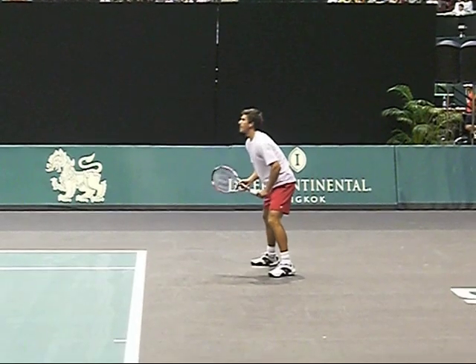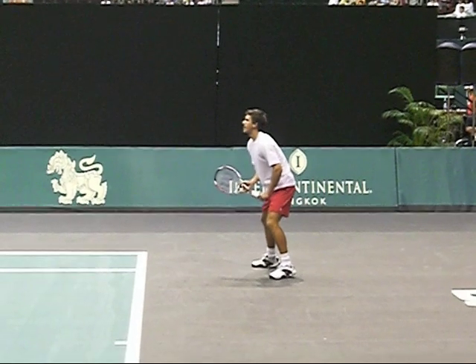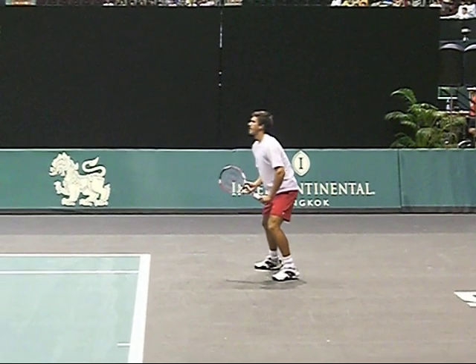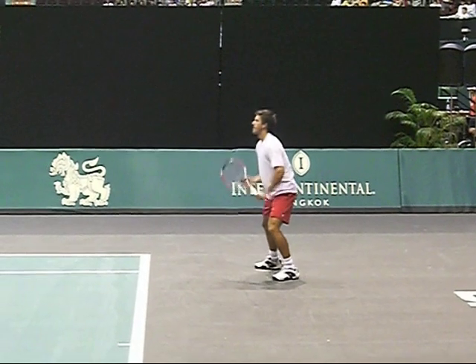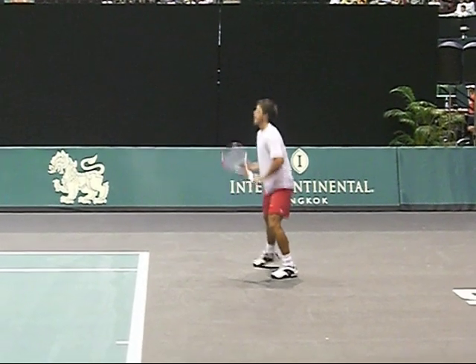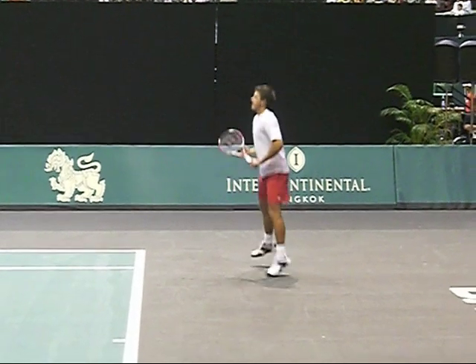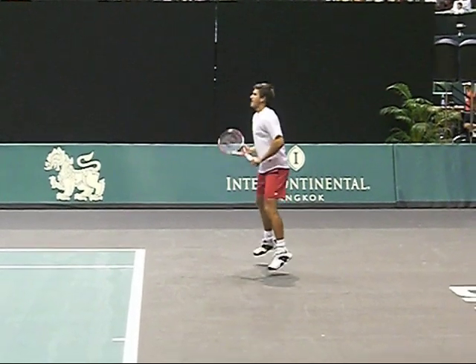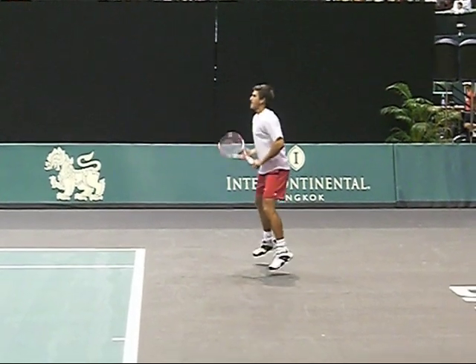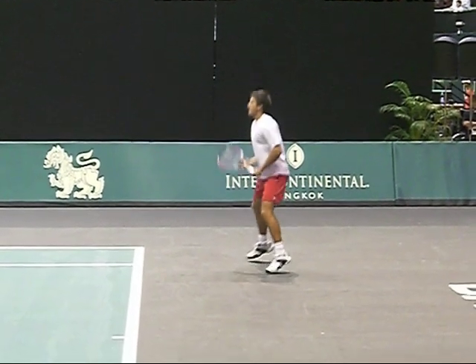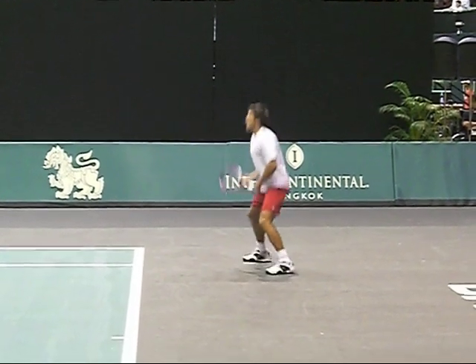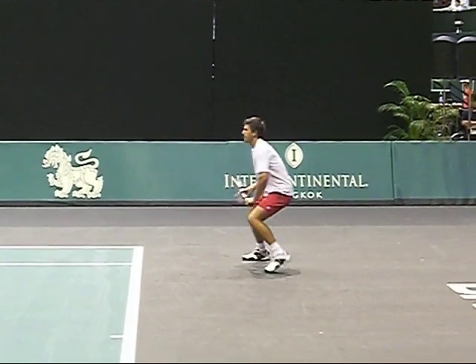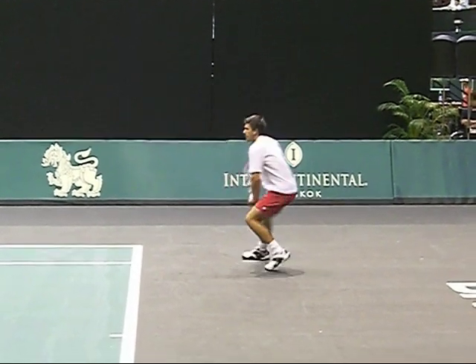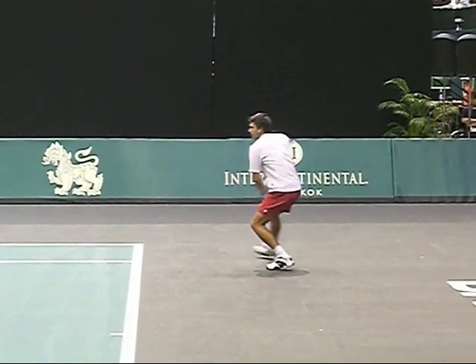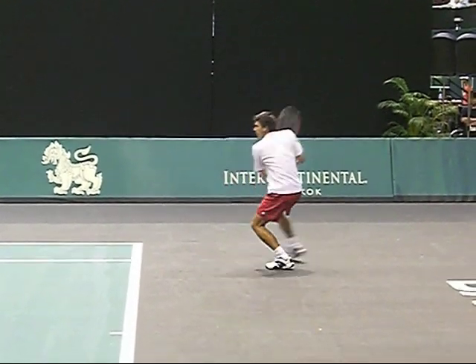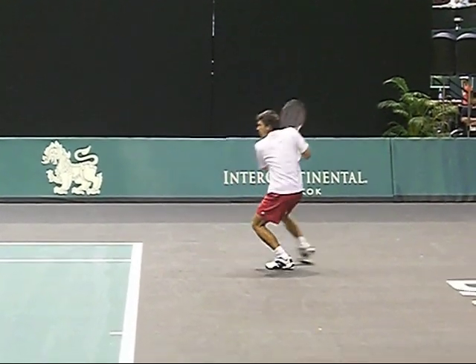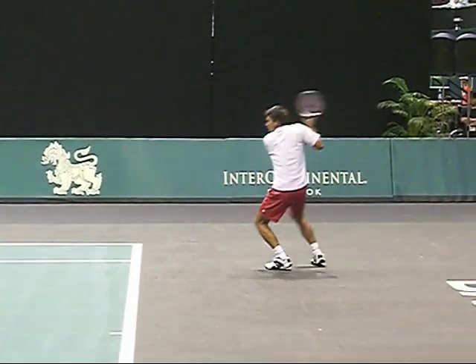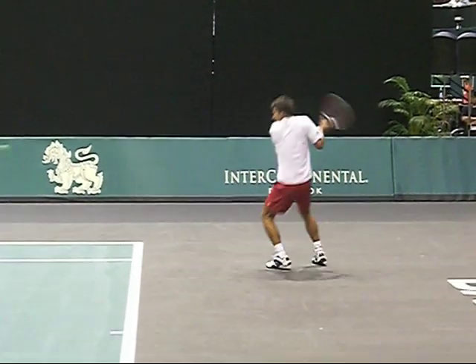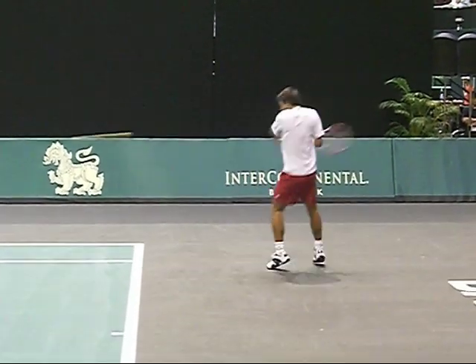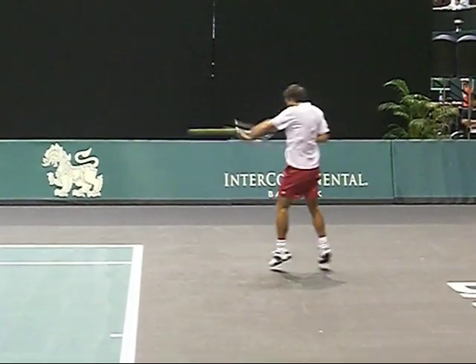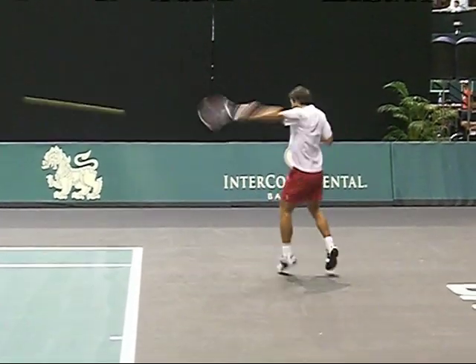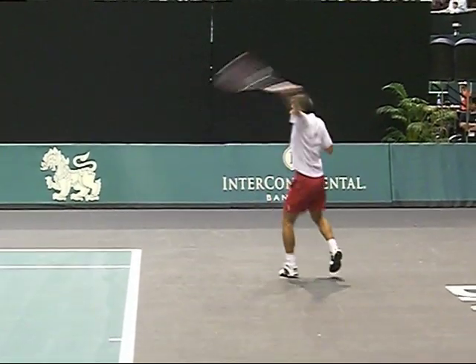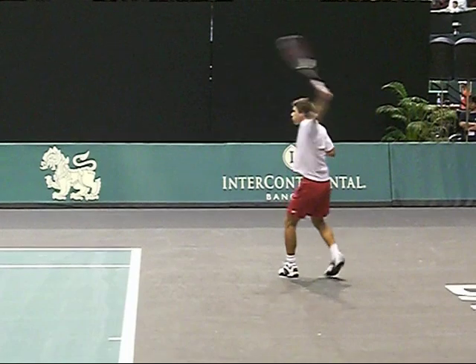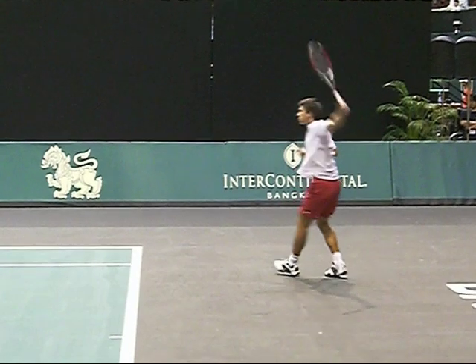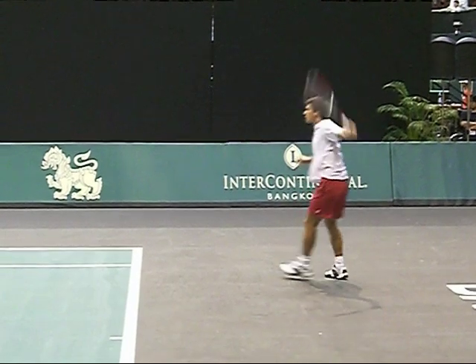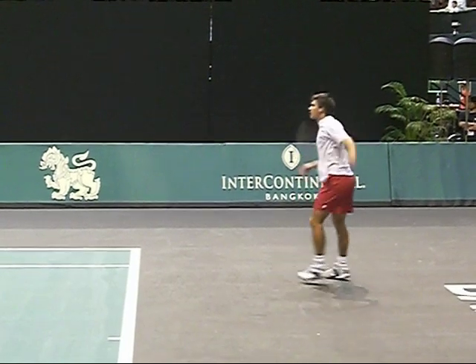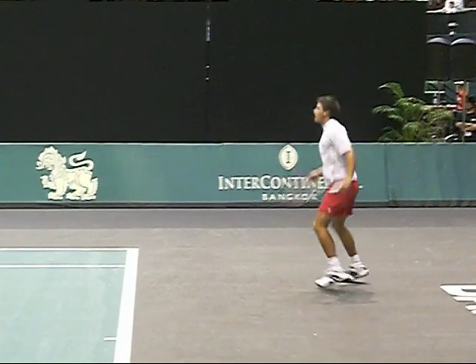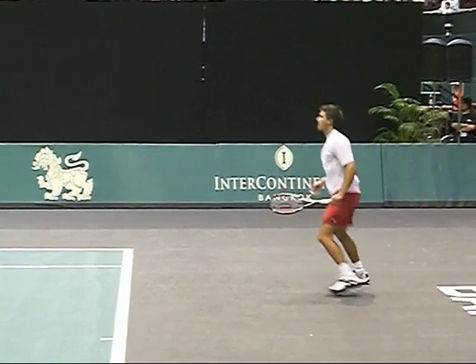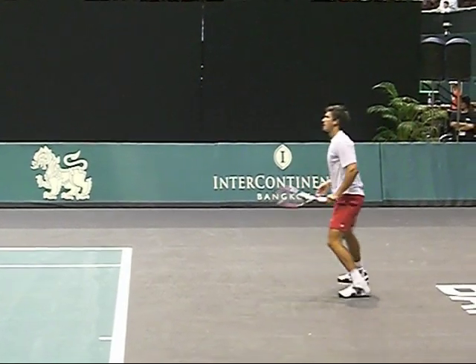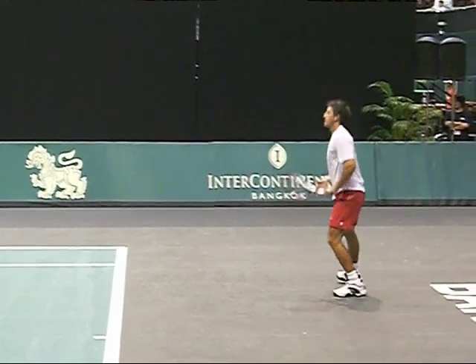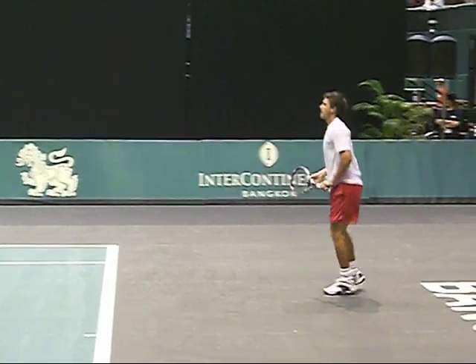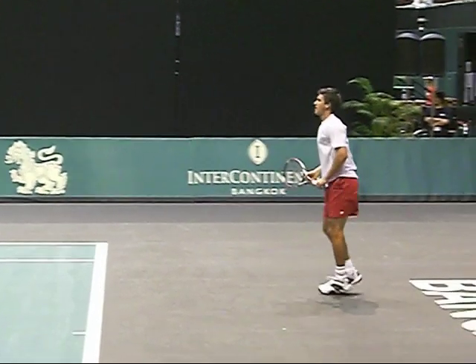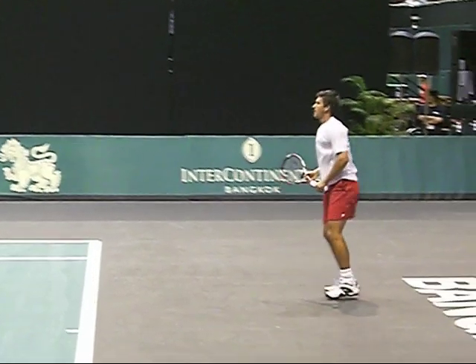I'll actually break down the return later. I actually like this guy's backhand, but we're going to focus on the forehand first.